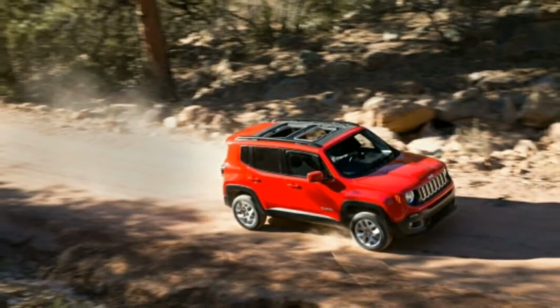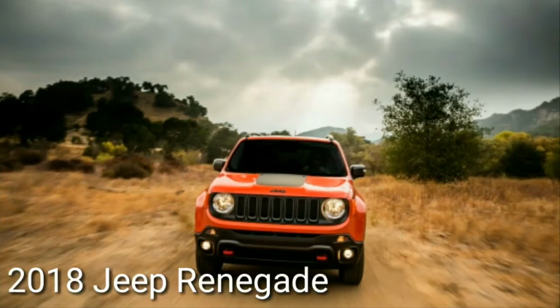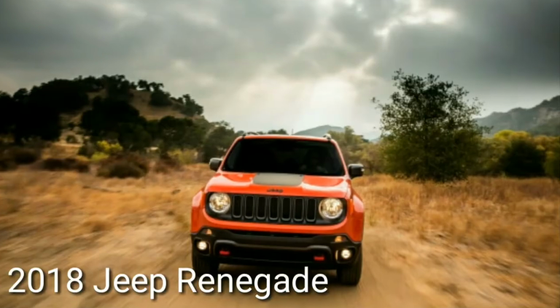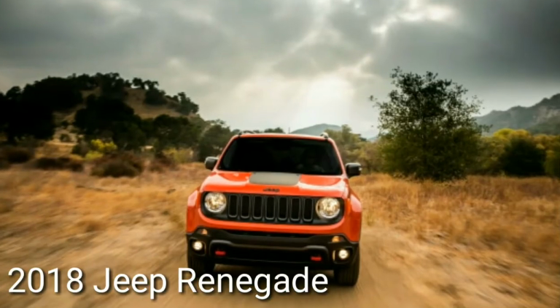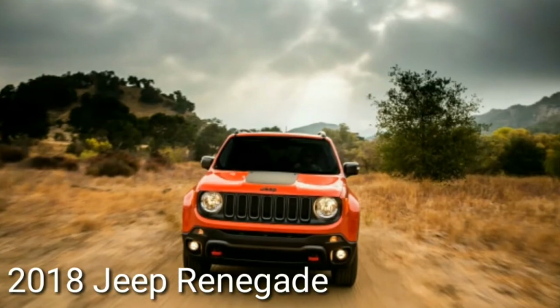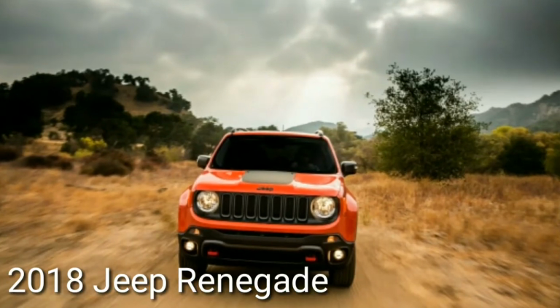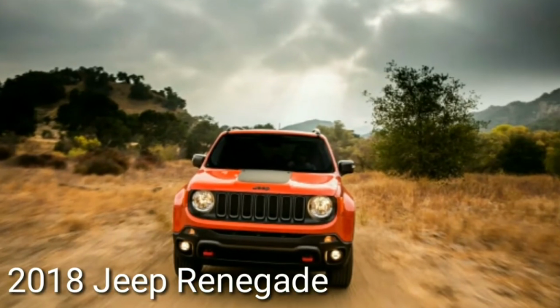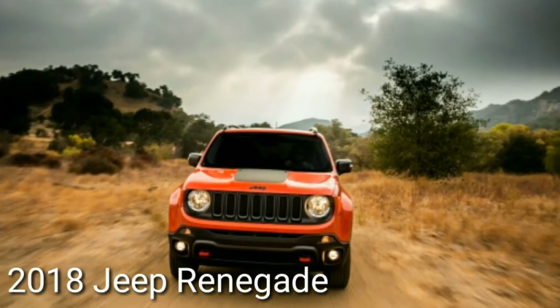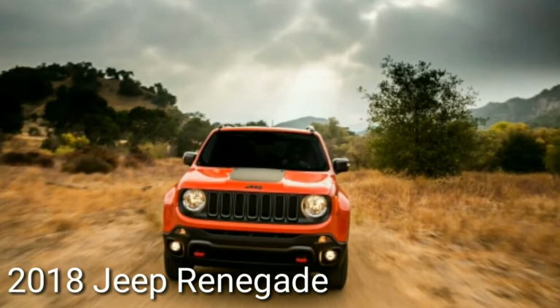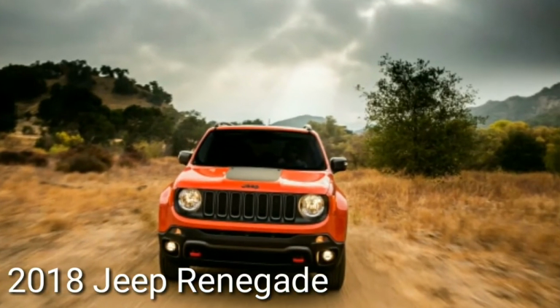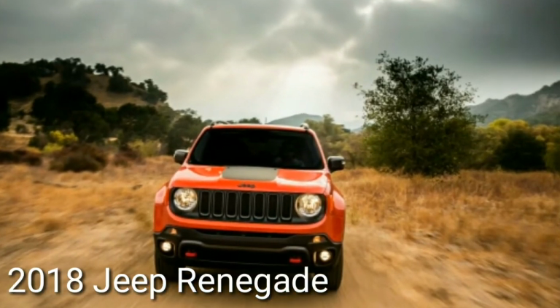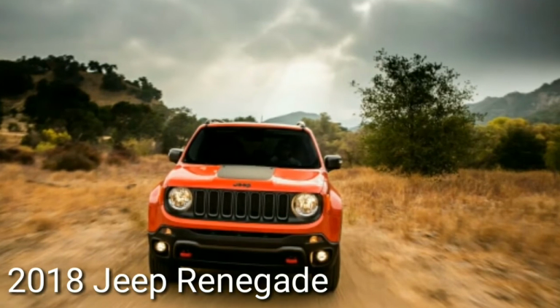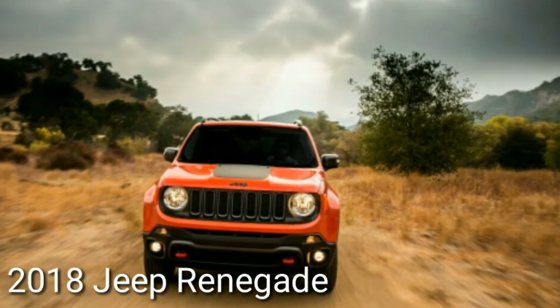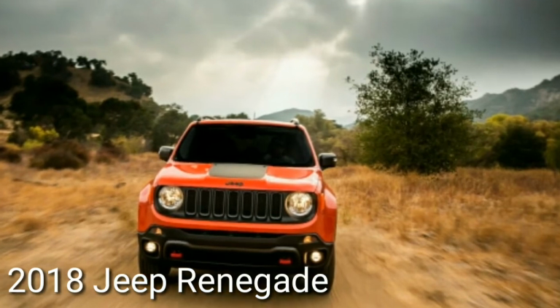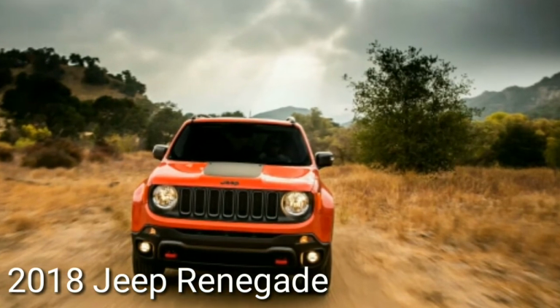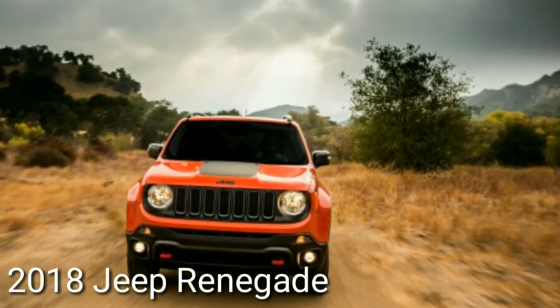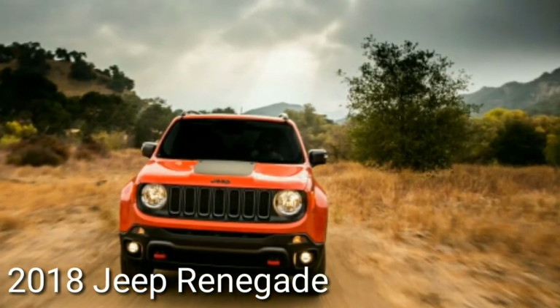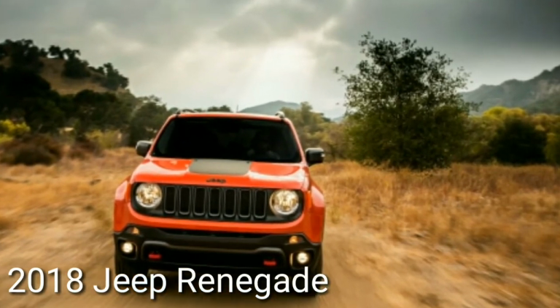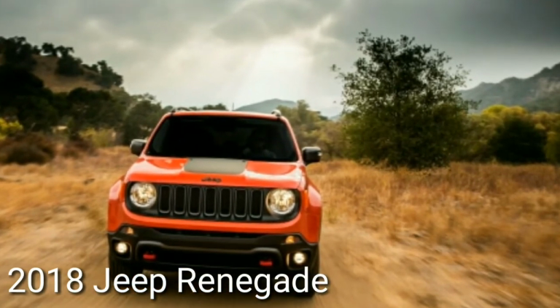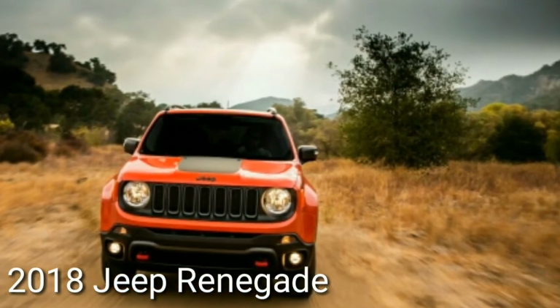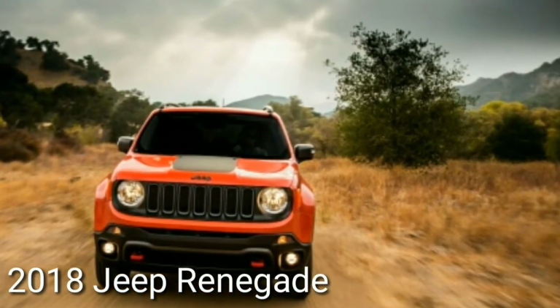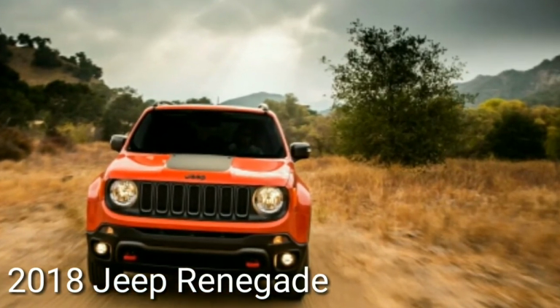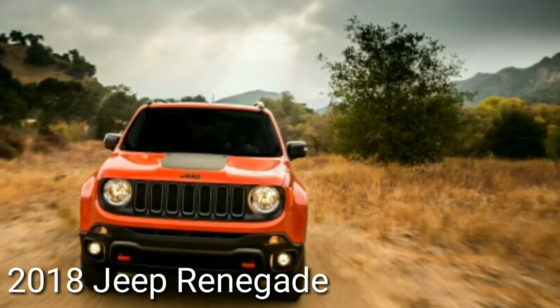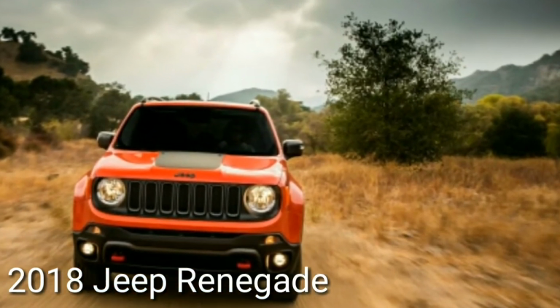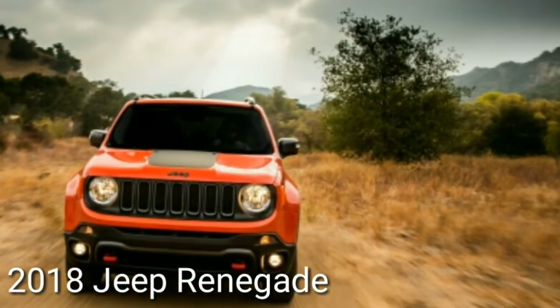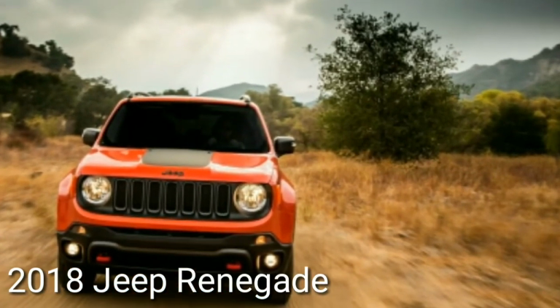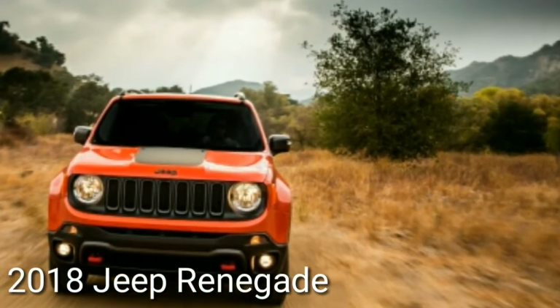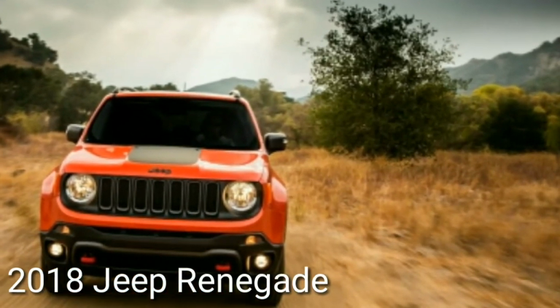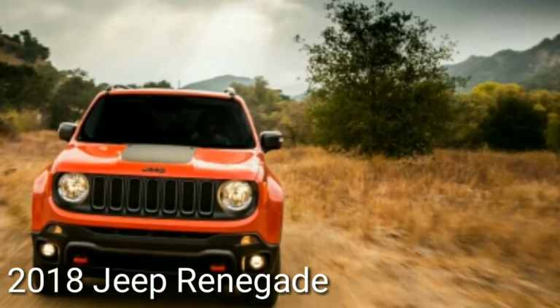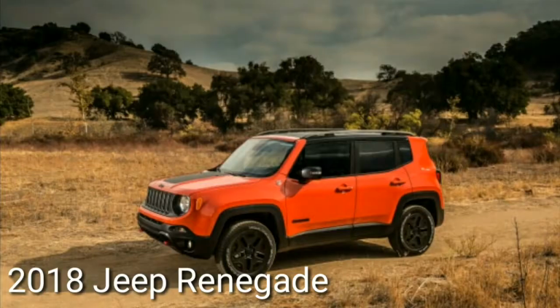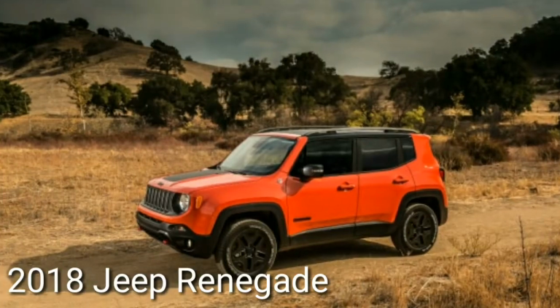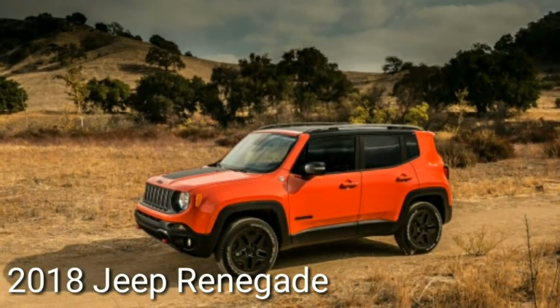Welcome to Automotive 1. 2018 Jeep Renegade — mild updates to the littlest Jeep.